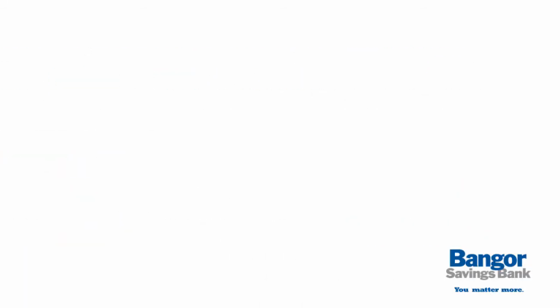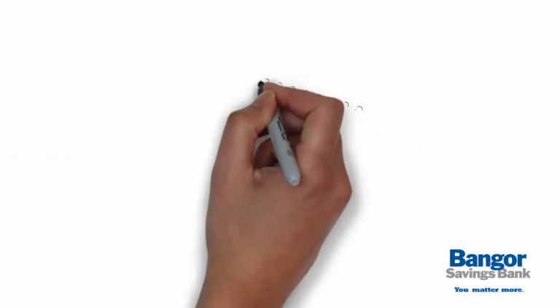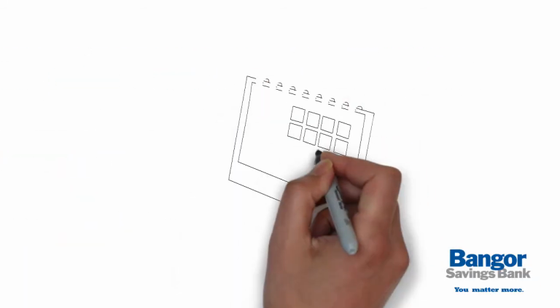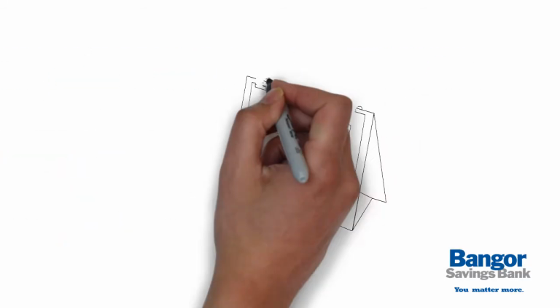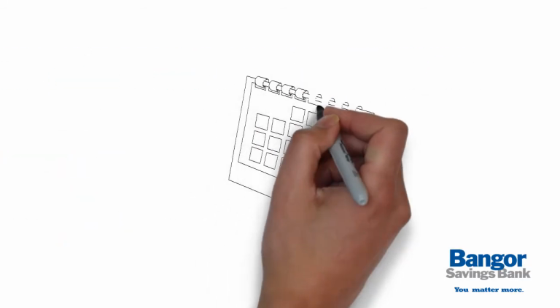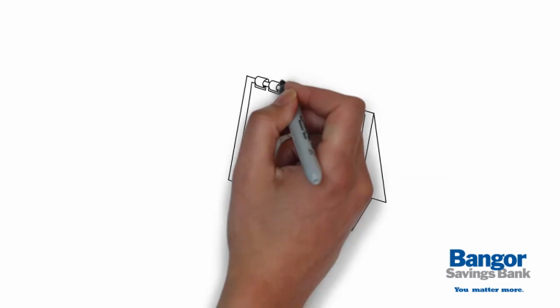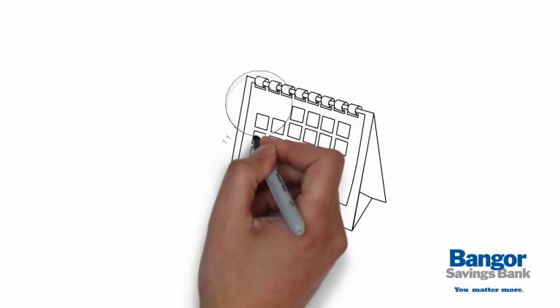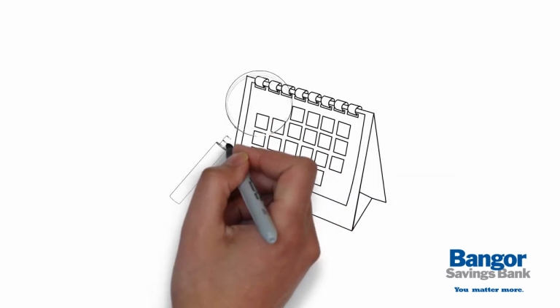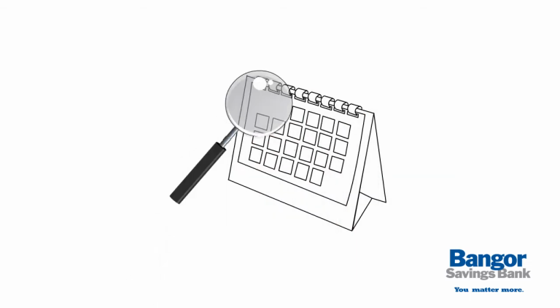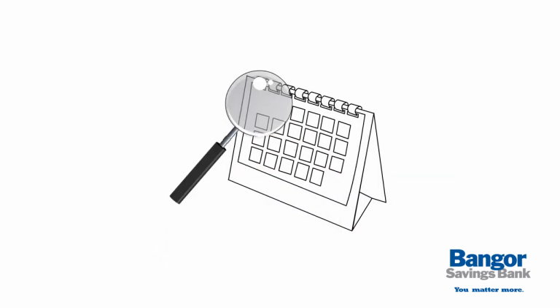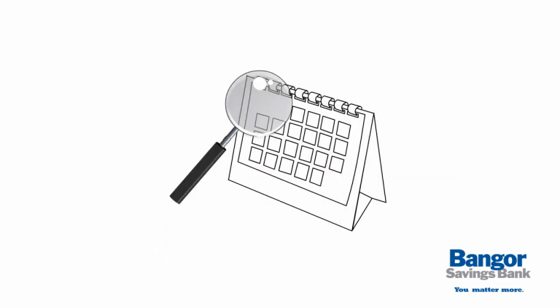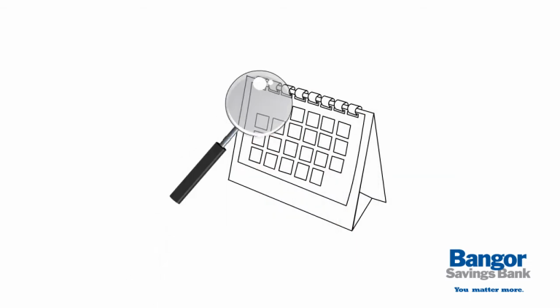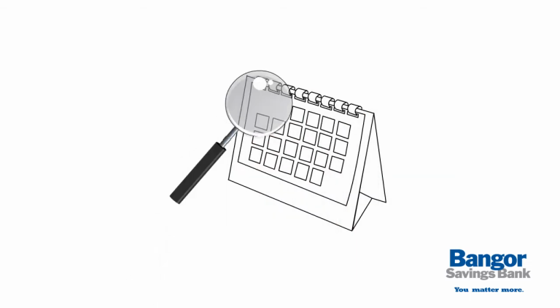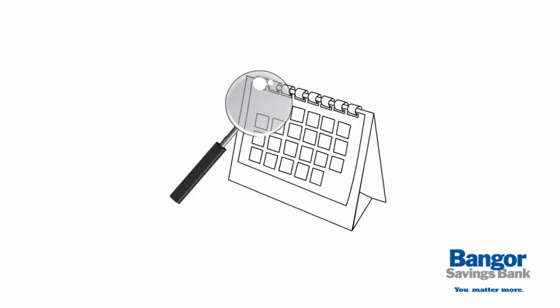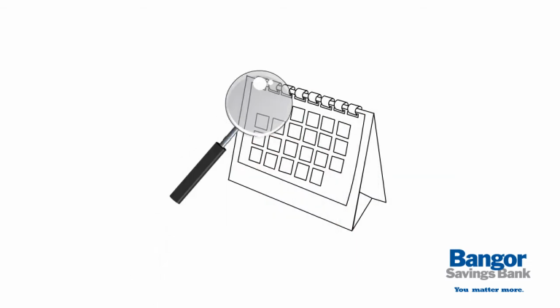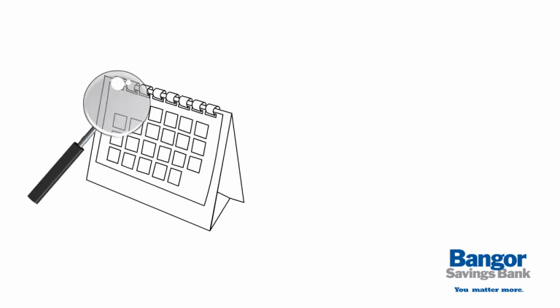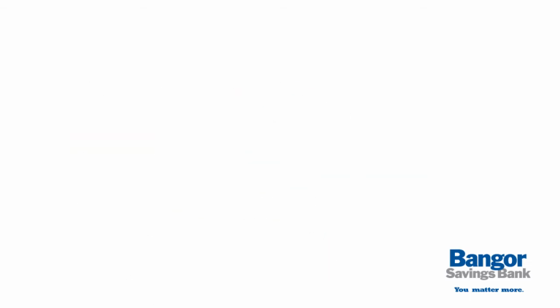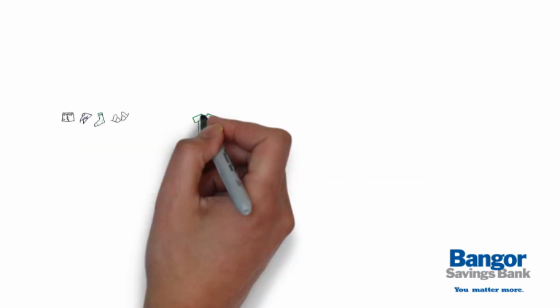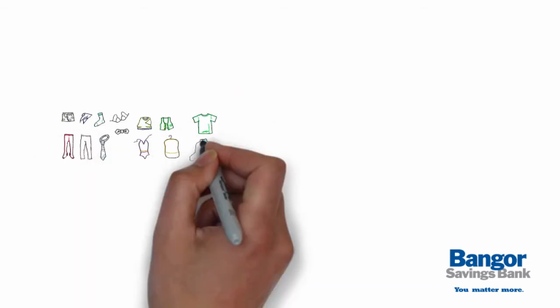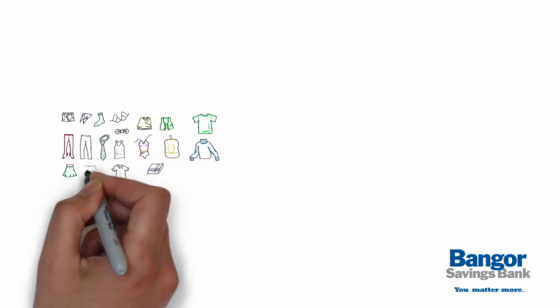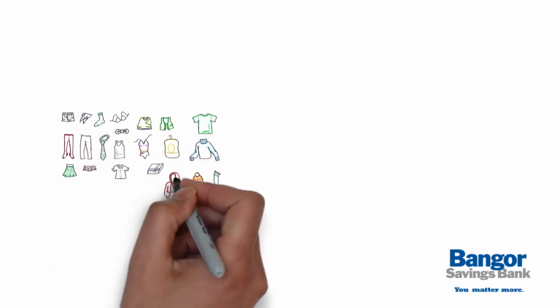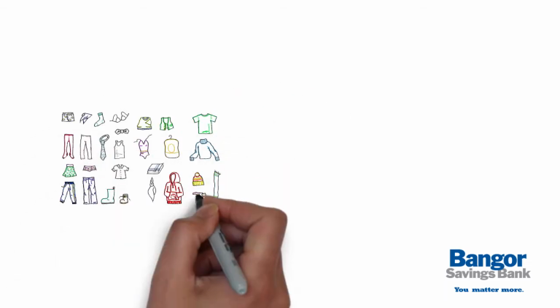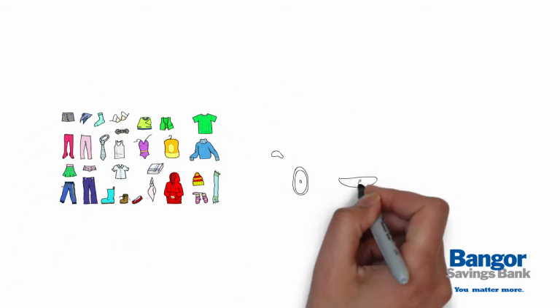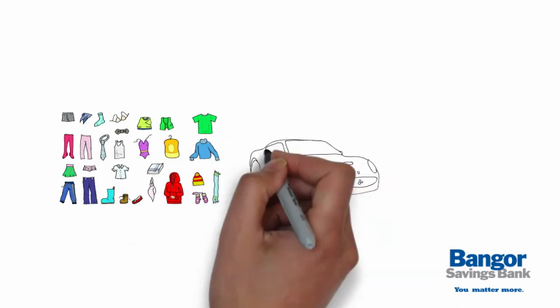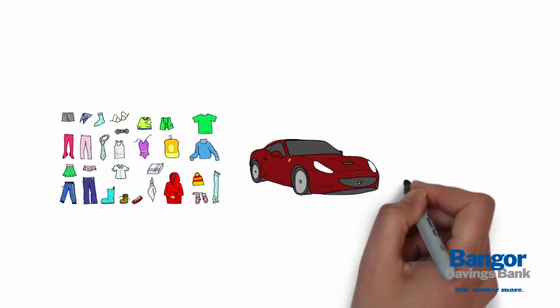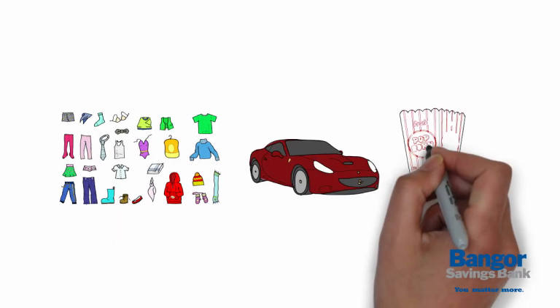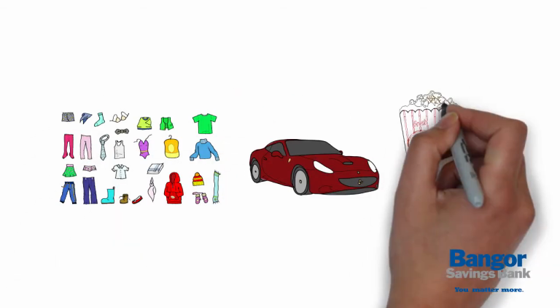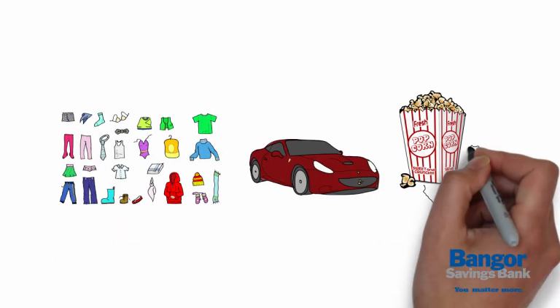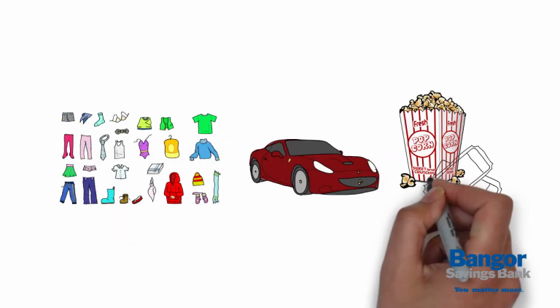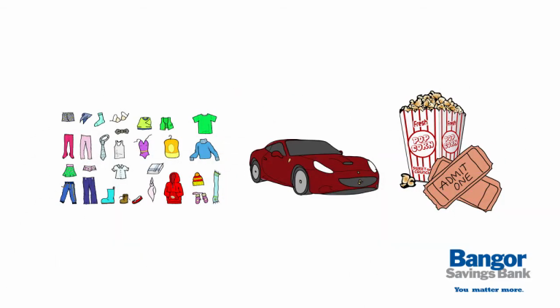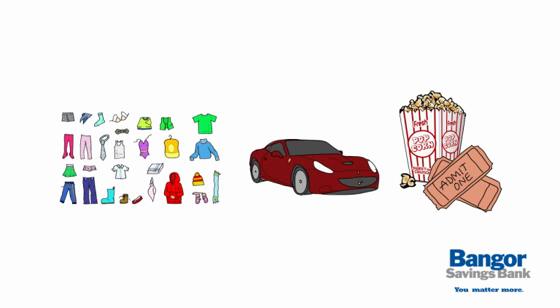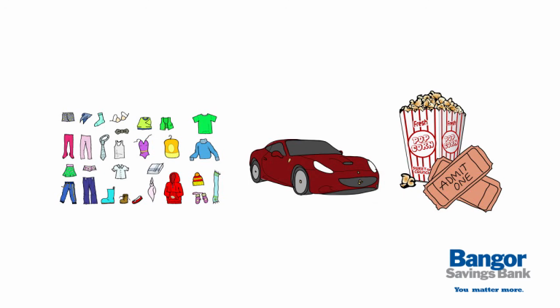Review your budget every few months and adjust accordingly. Your budget should be flexible enough to change with your needs.